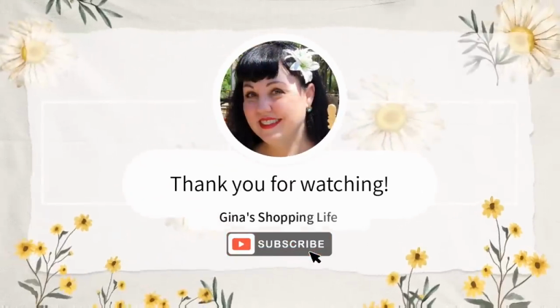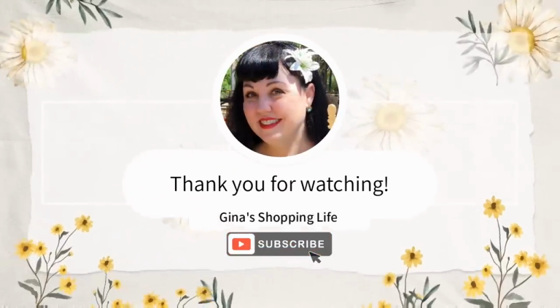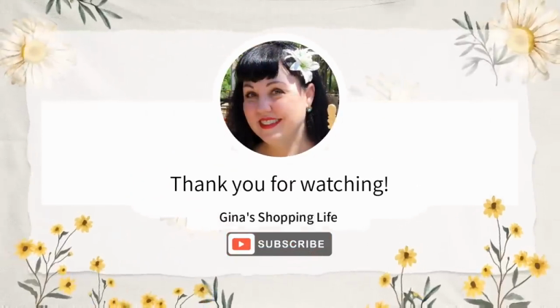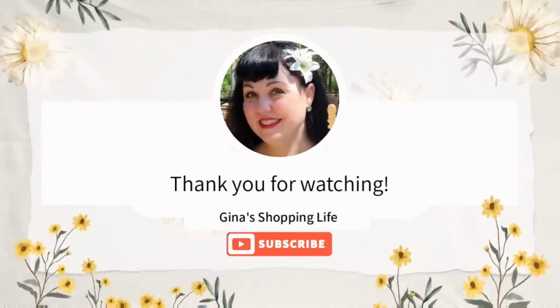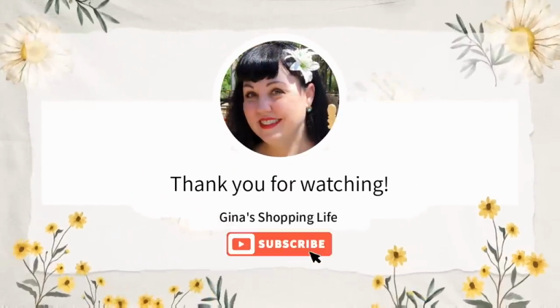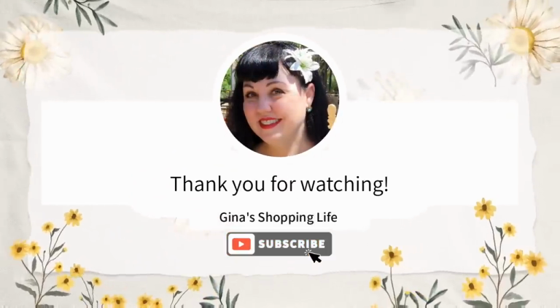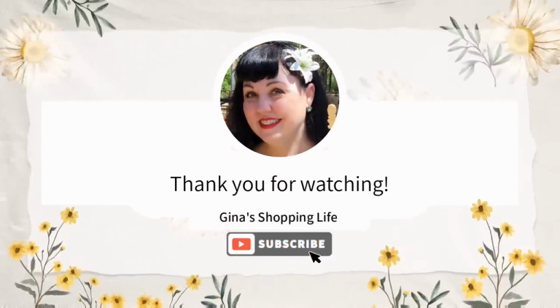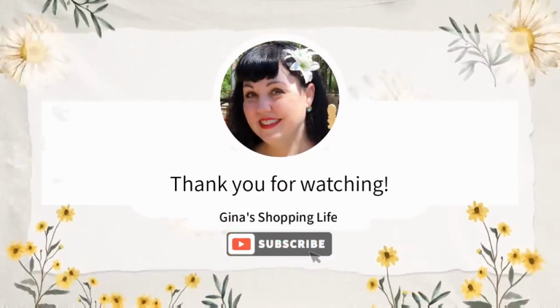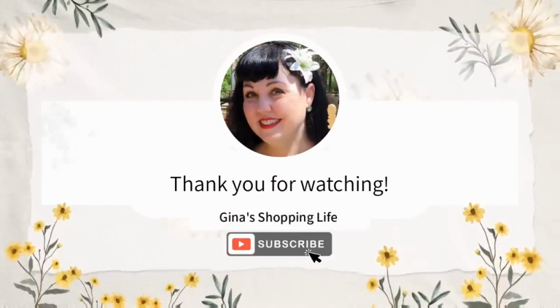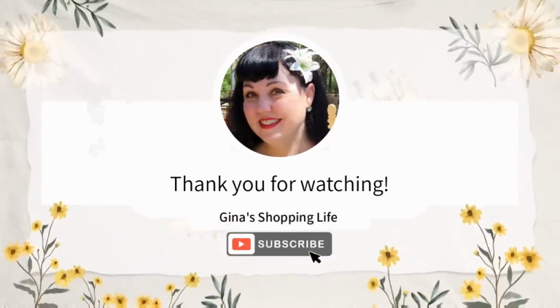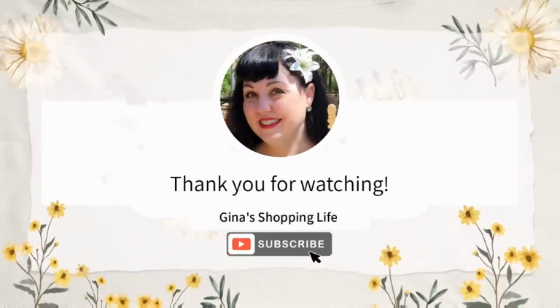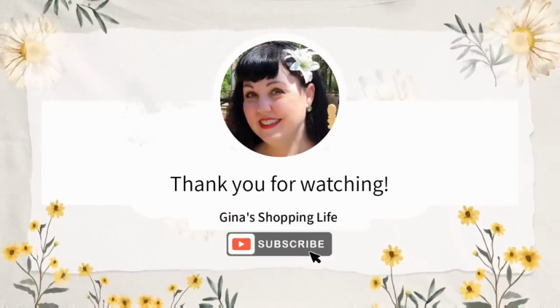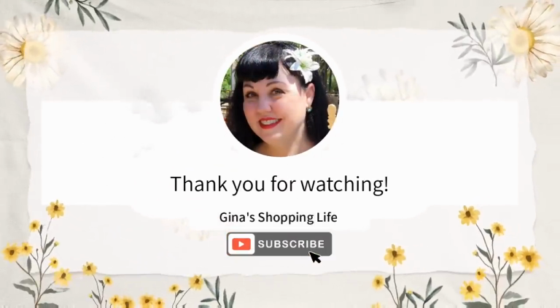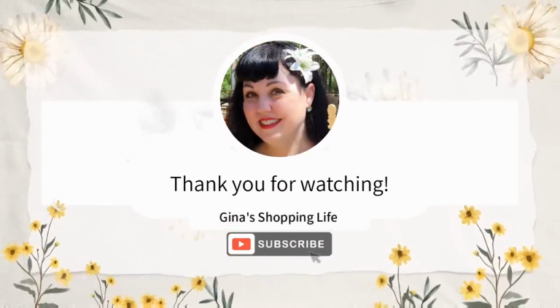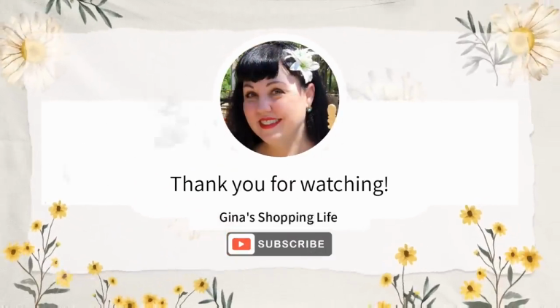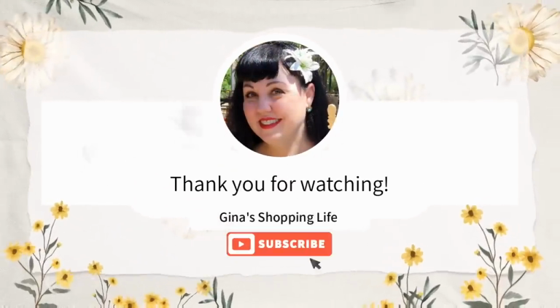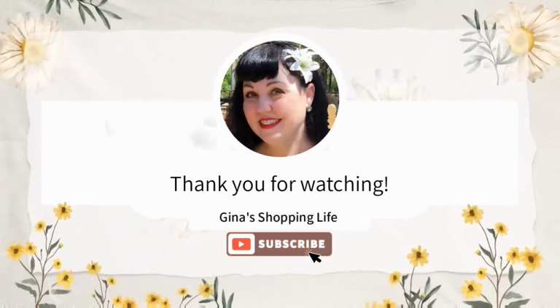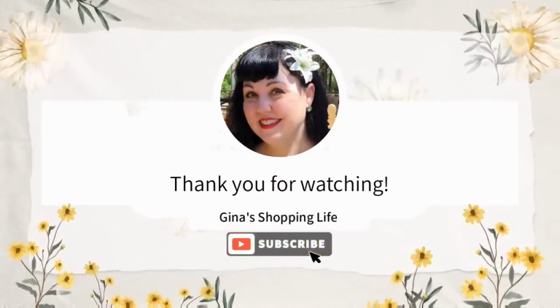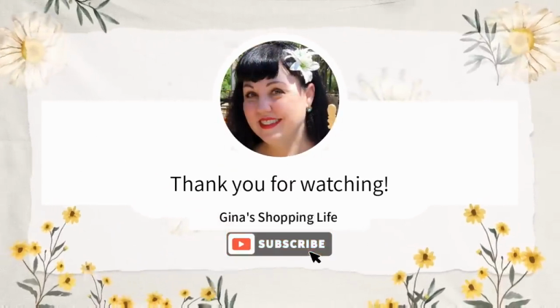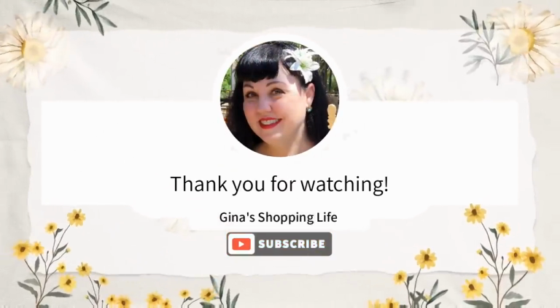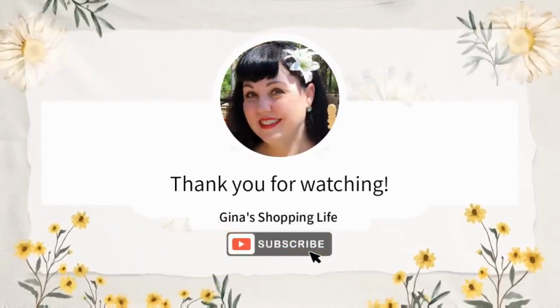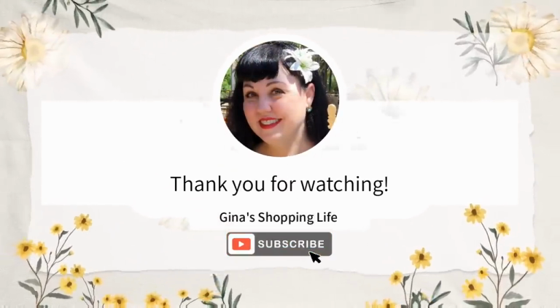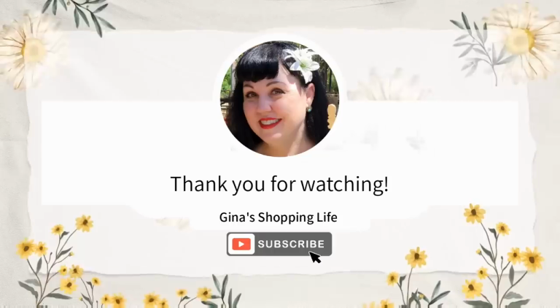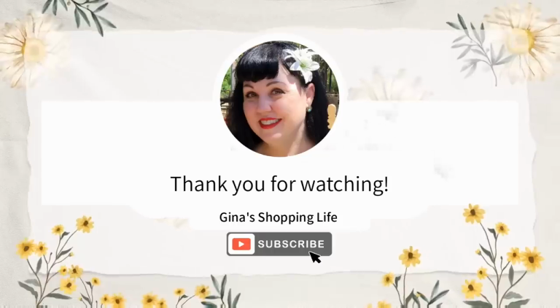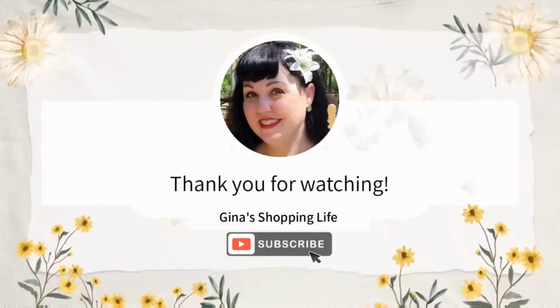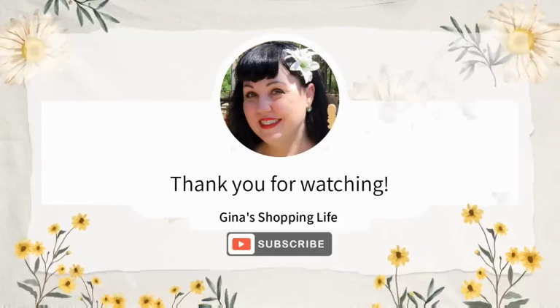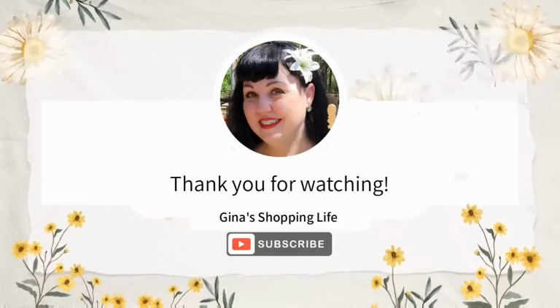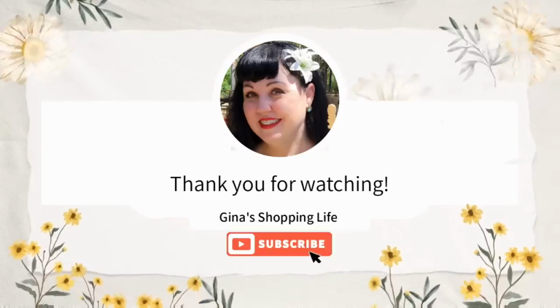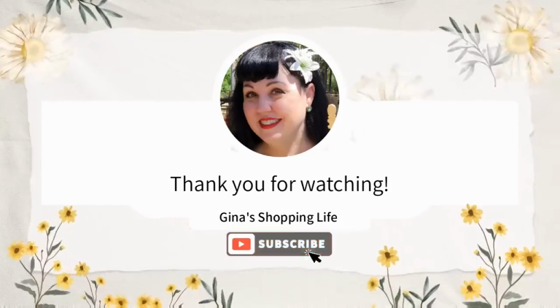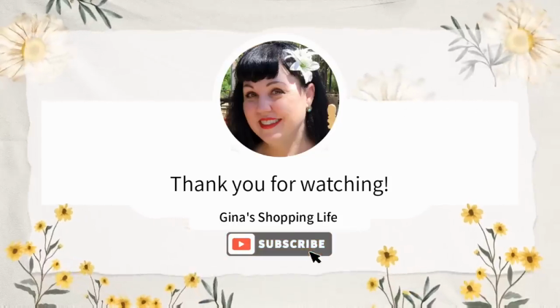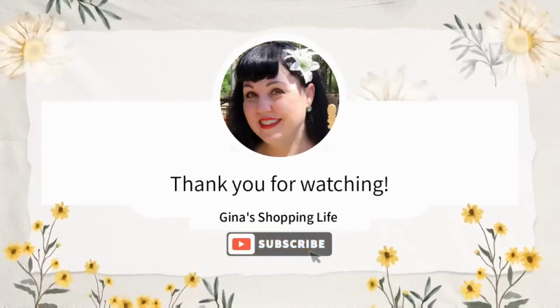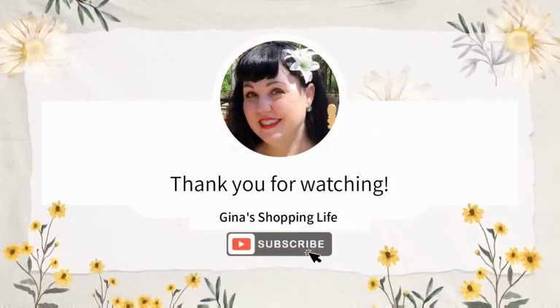Thank you so much for coming along with me for all these great new arrivals at Costco. I hope your day is going well — take care and I'll talk to you later!